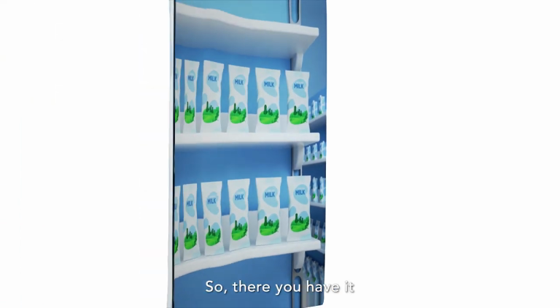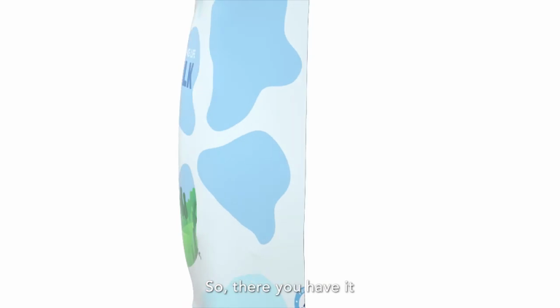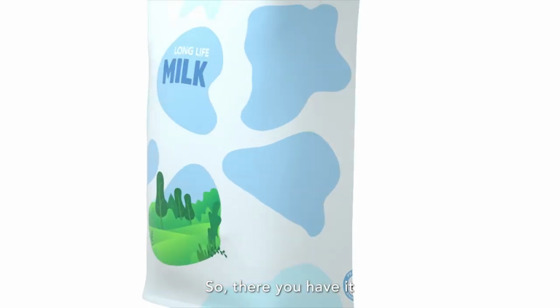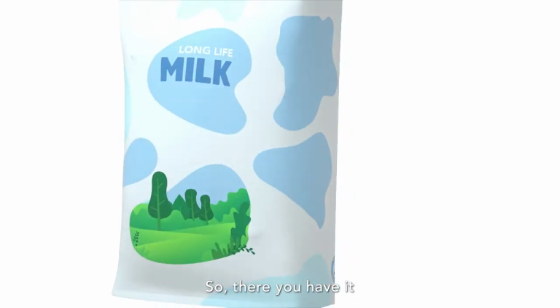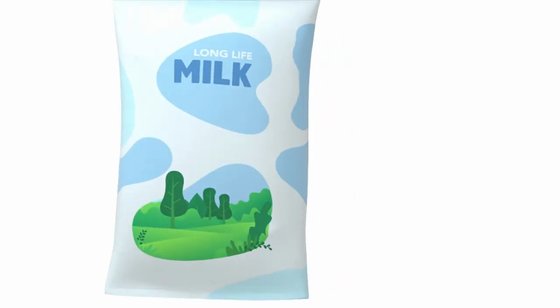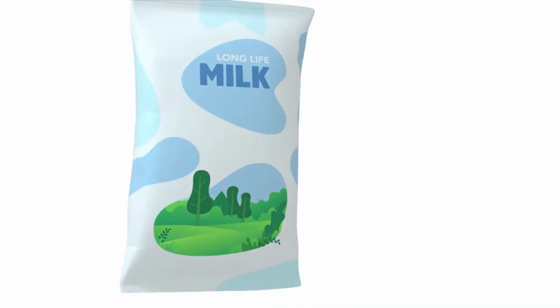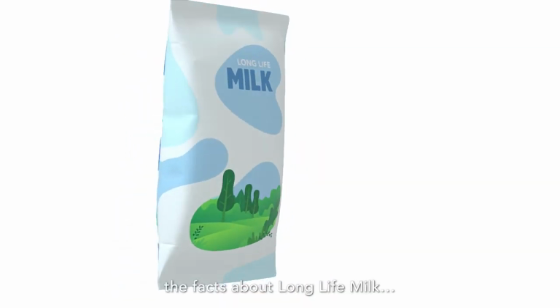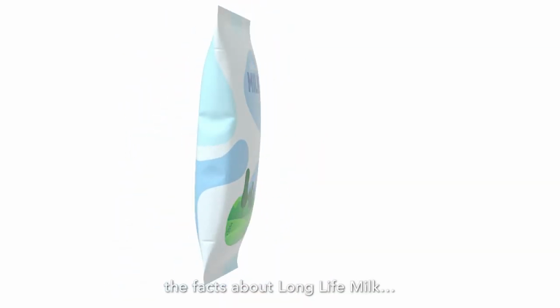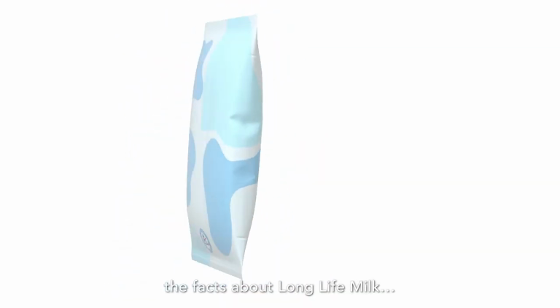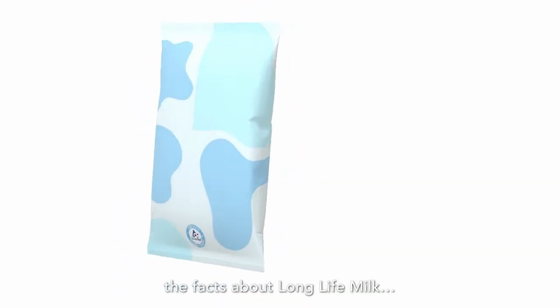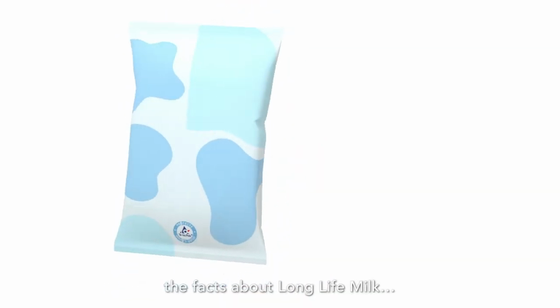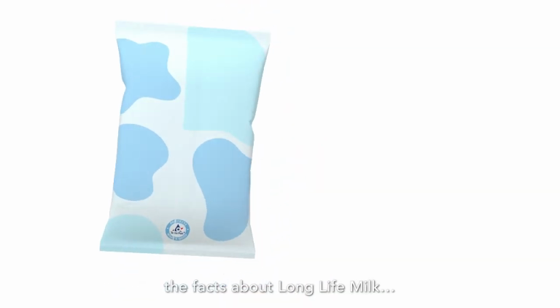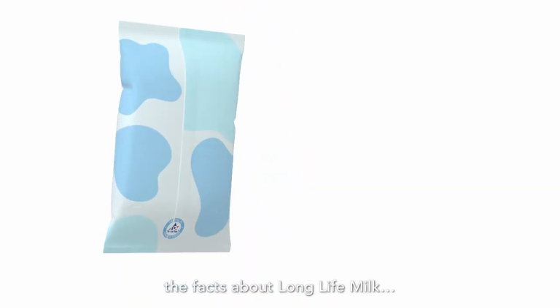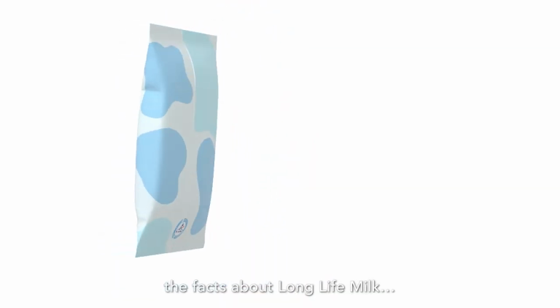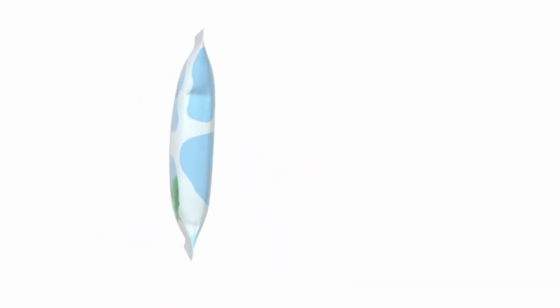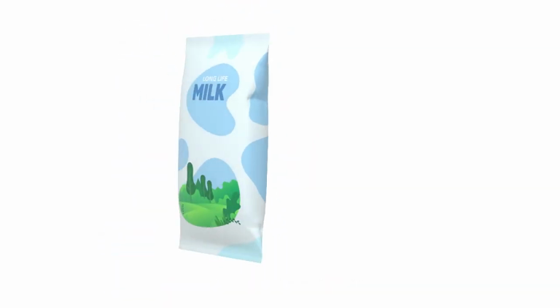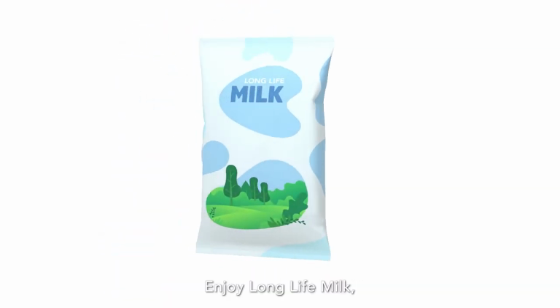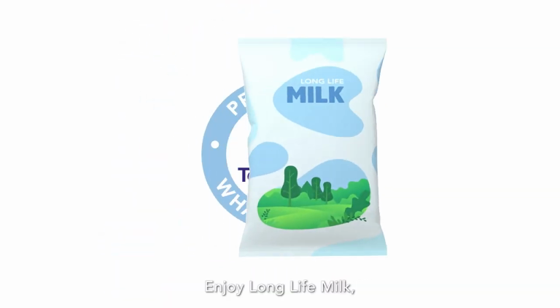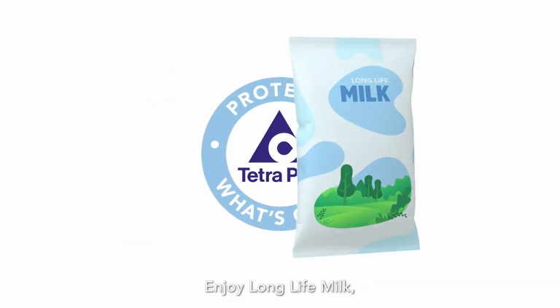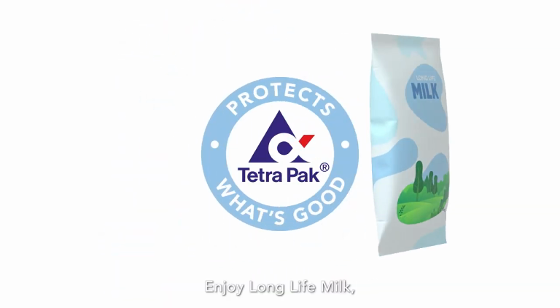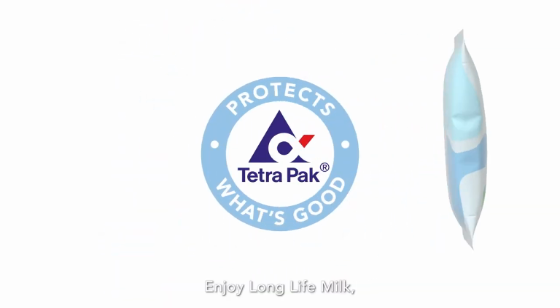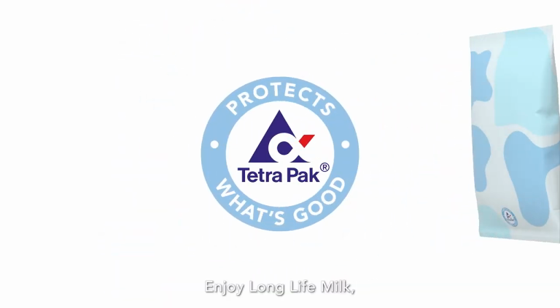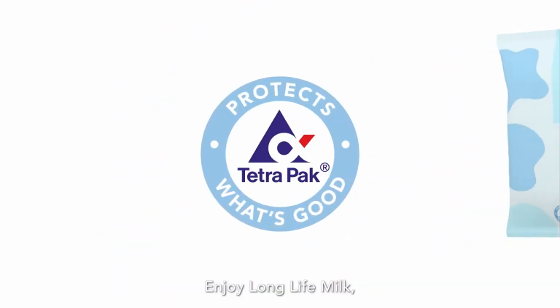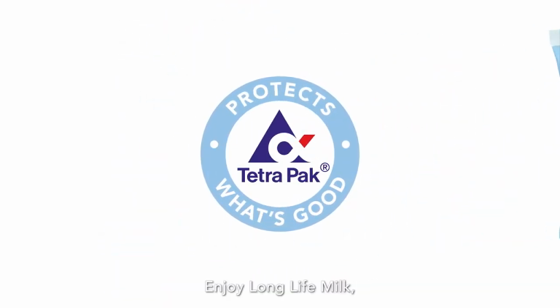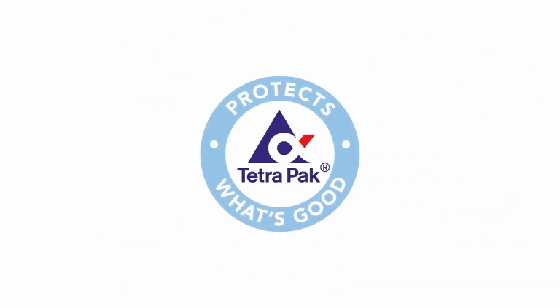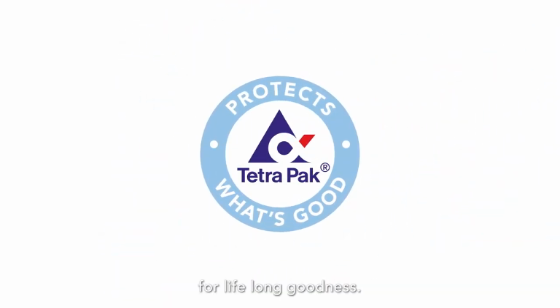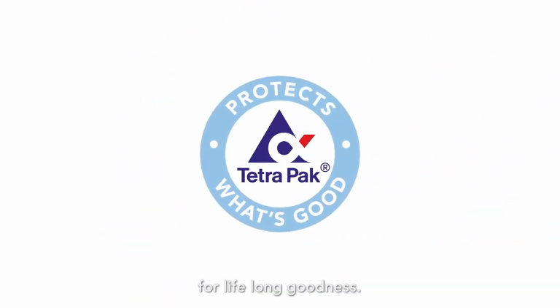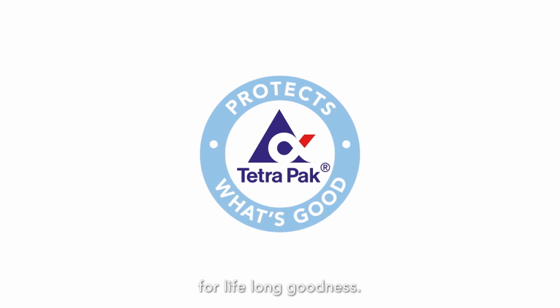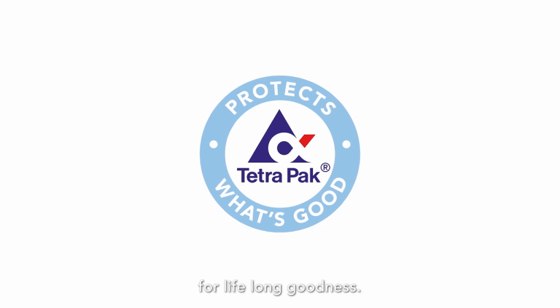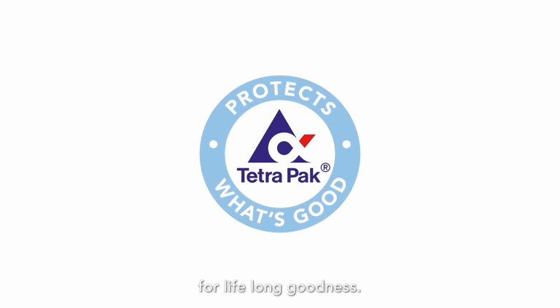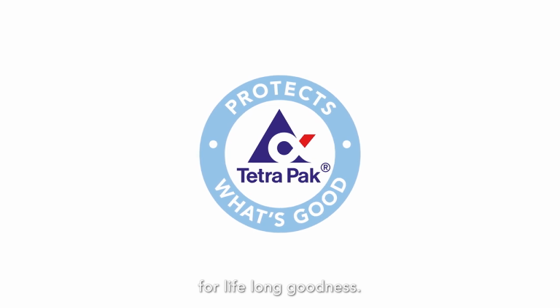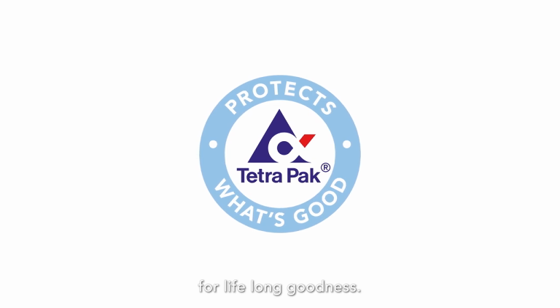There you have it — the facts about Long Life Milk. Enjoy Long Life Milk for lifelong goodness.